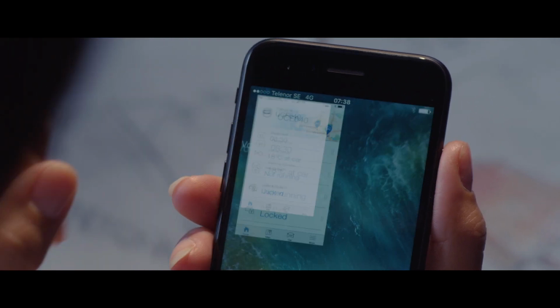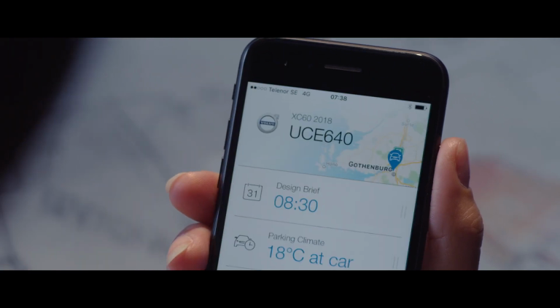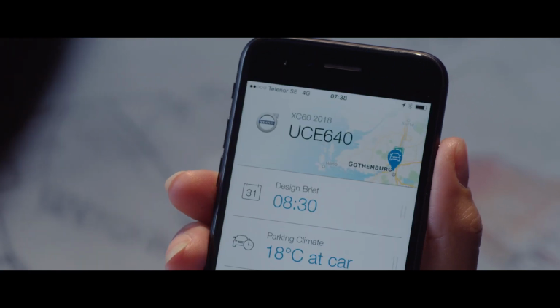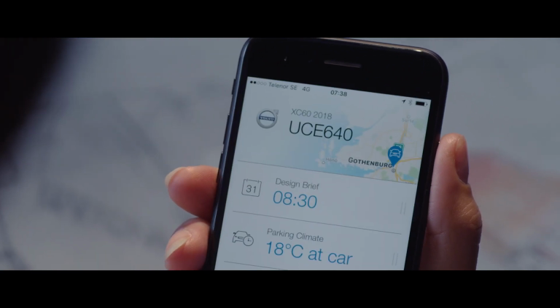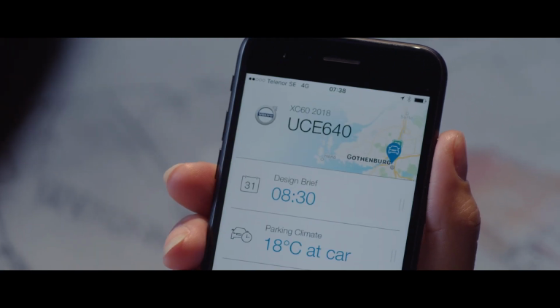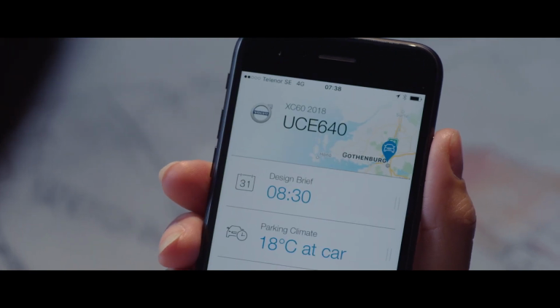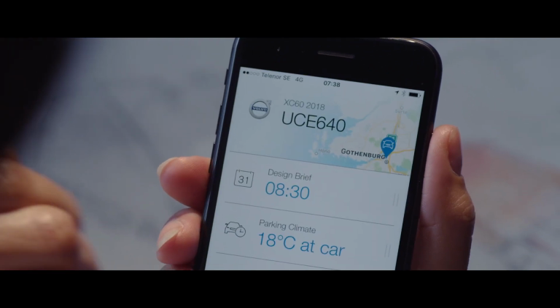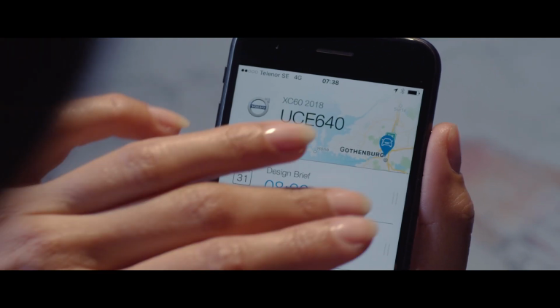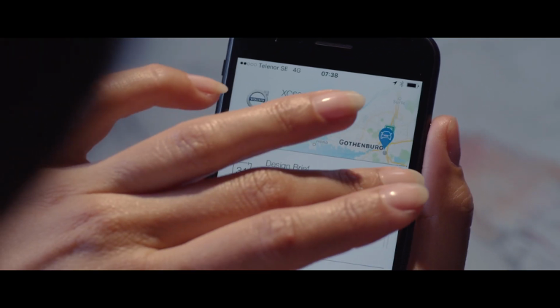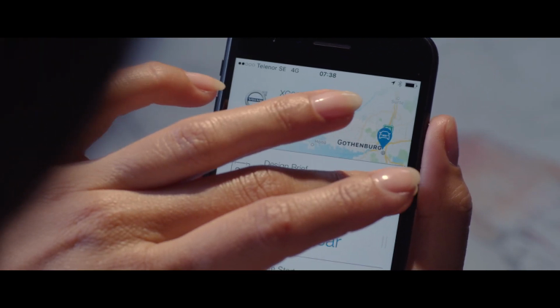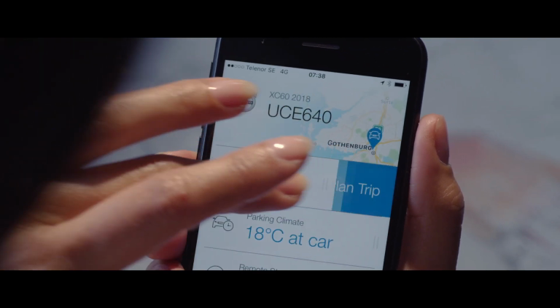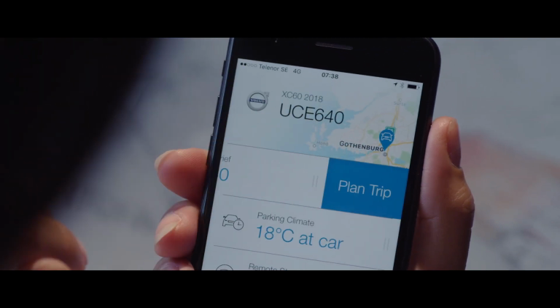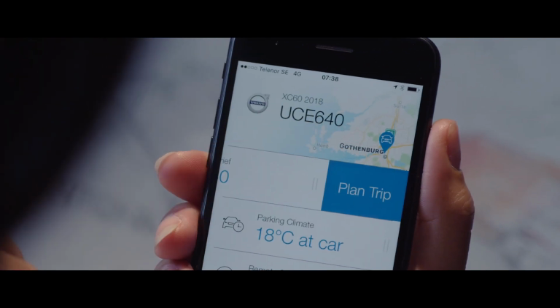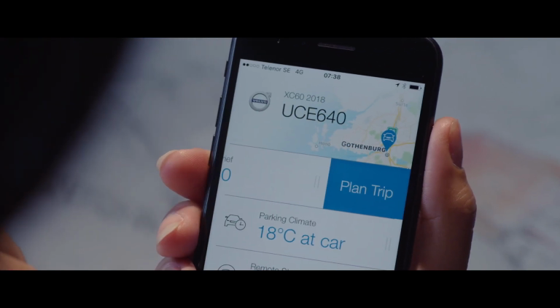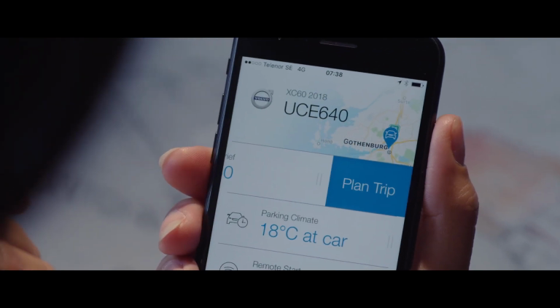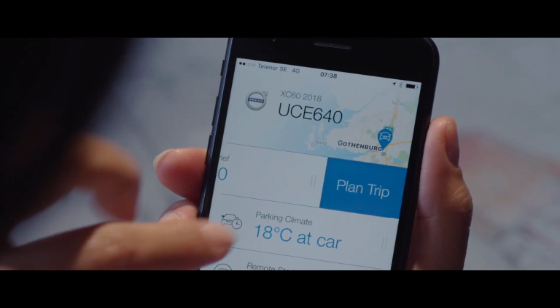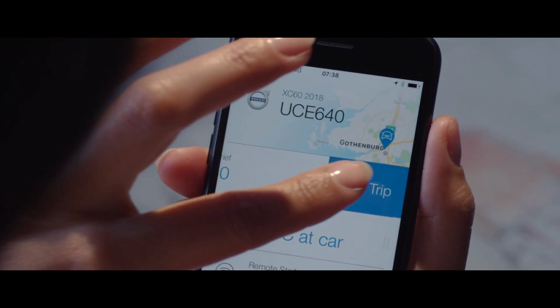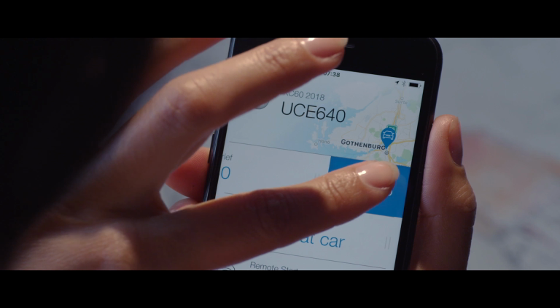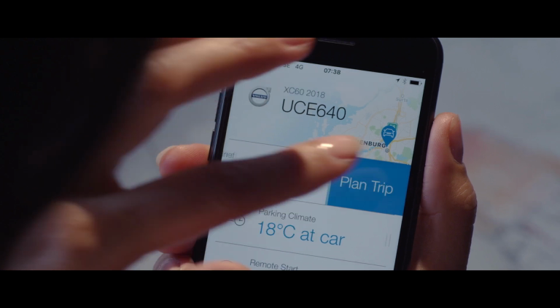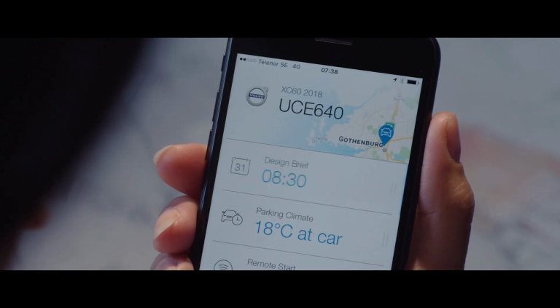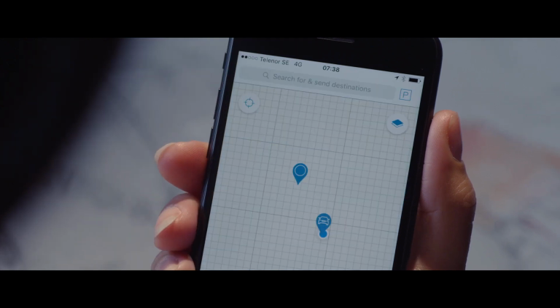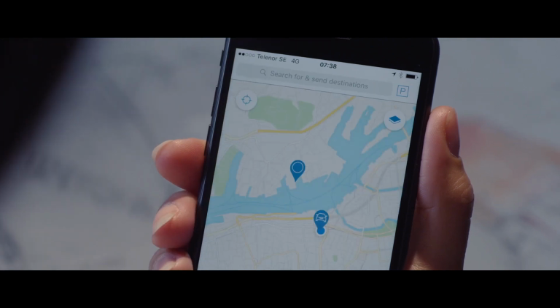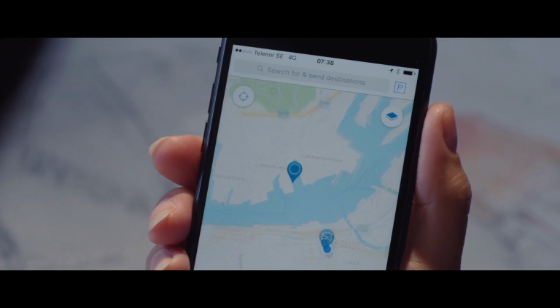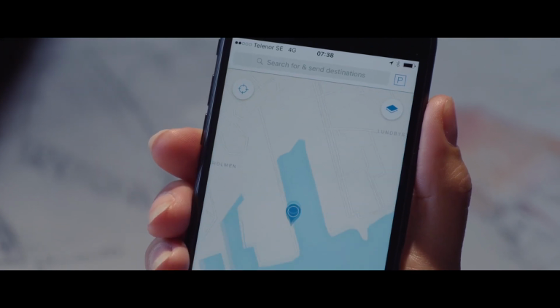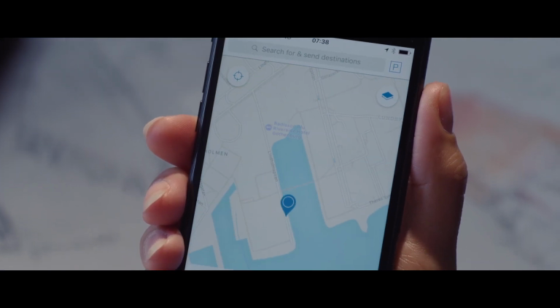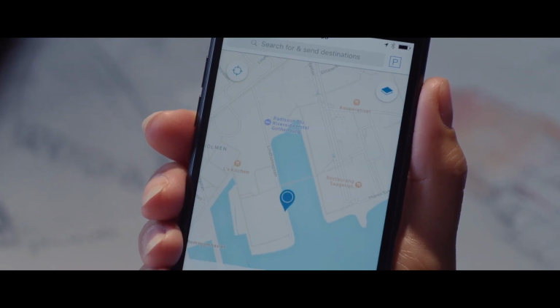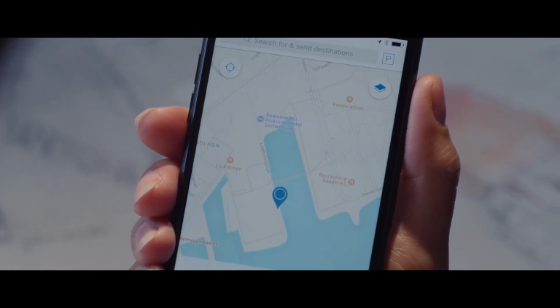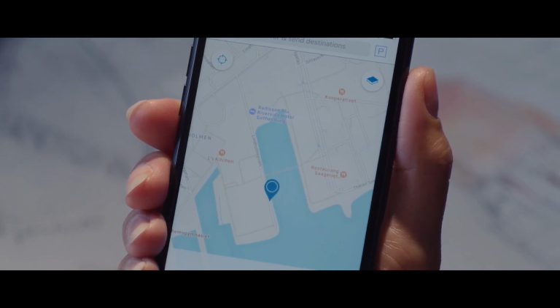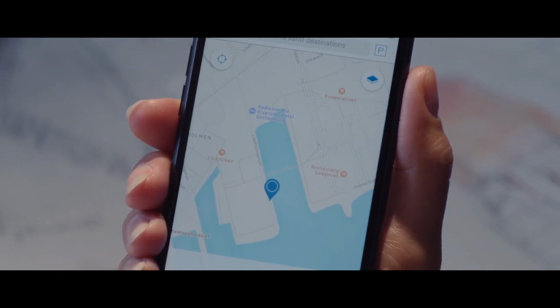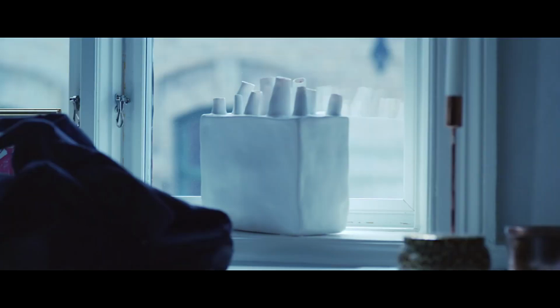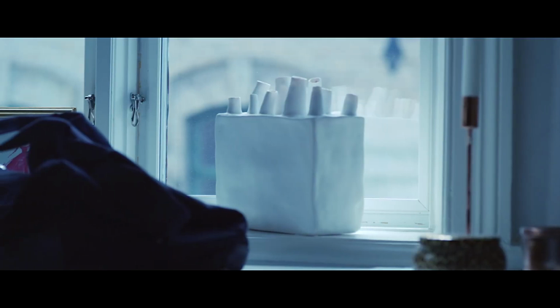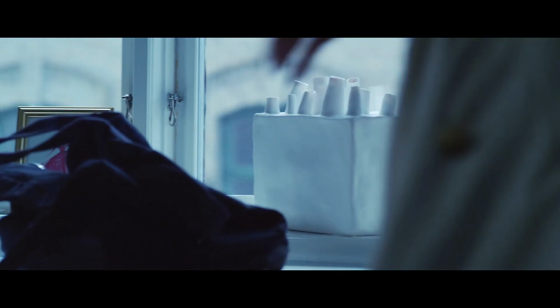For example, with the calendar function, our Volvo on Call app can send the destination of your next meeting to the navigation system in your car before you leave home in the morning.